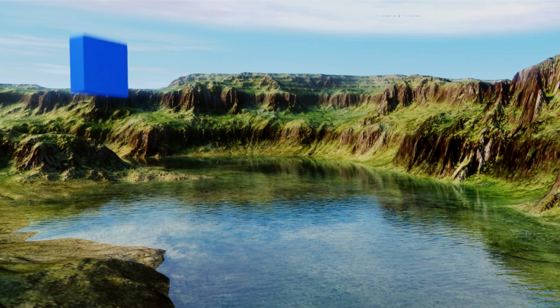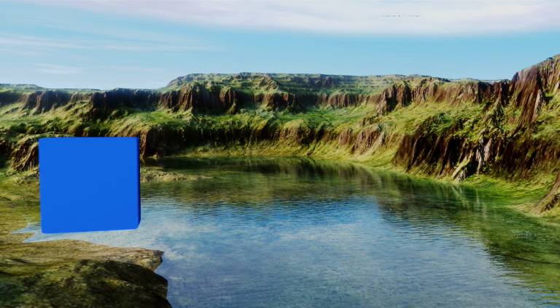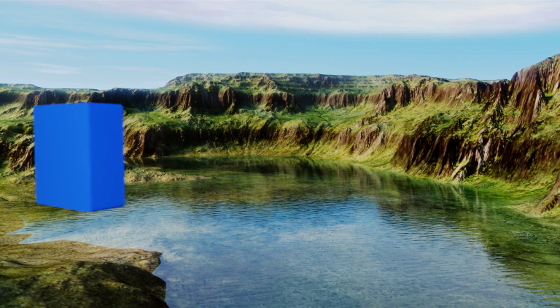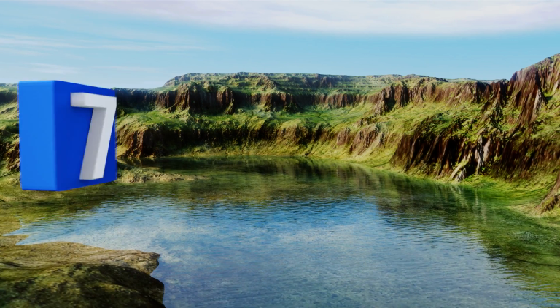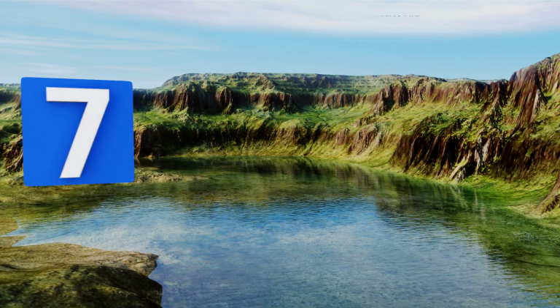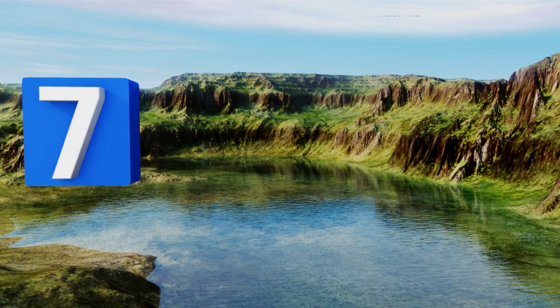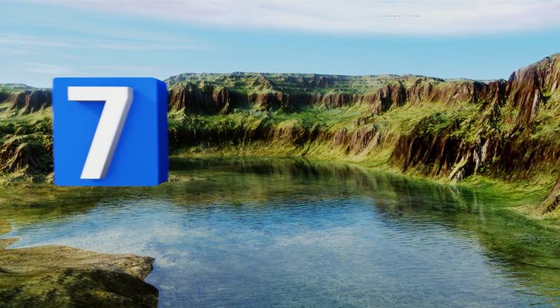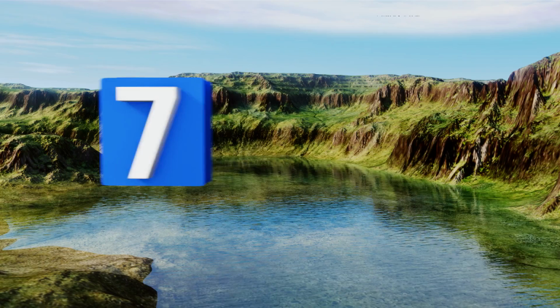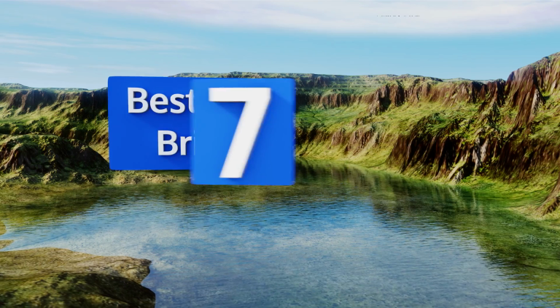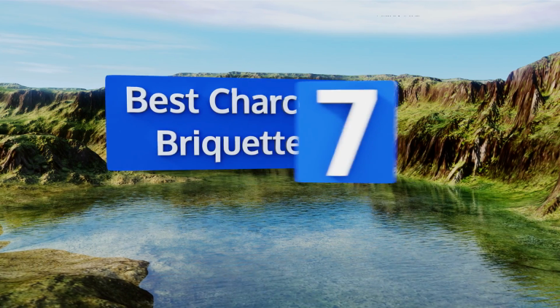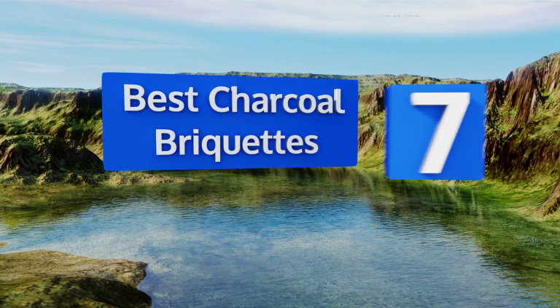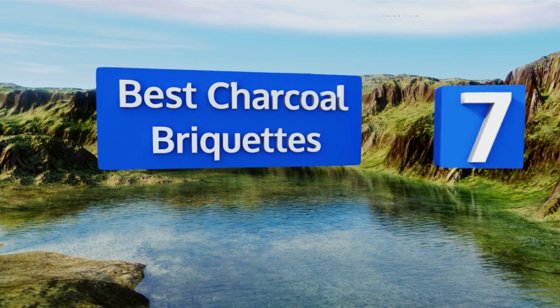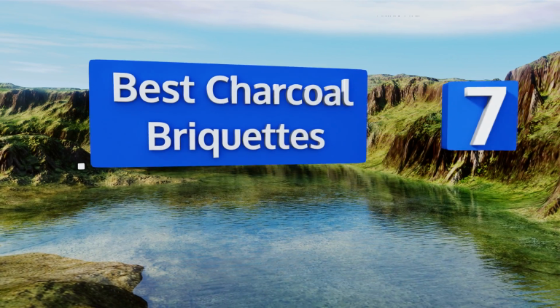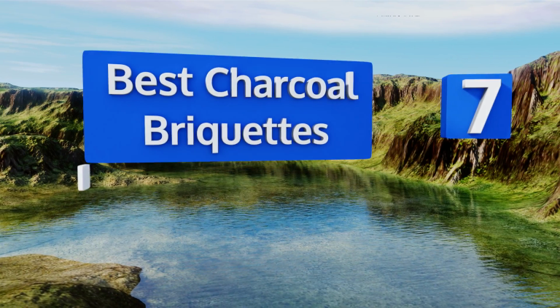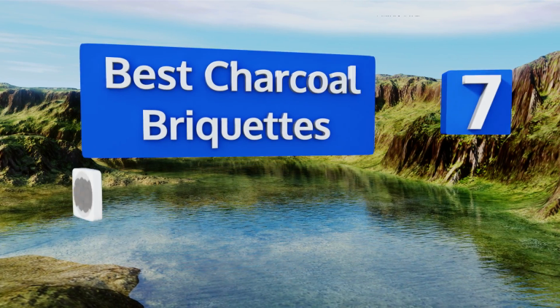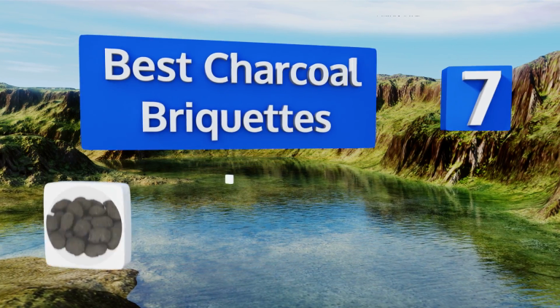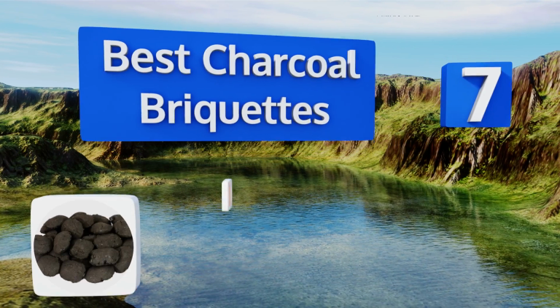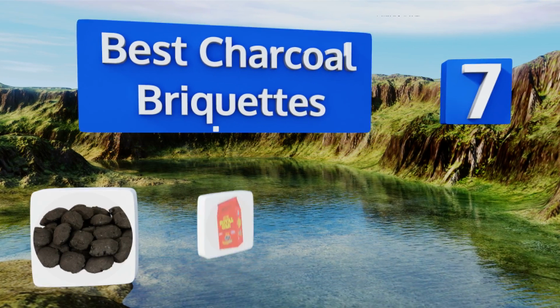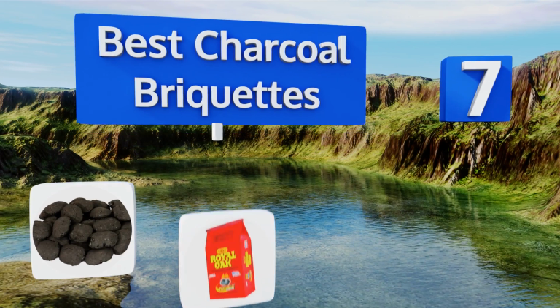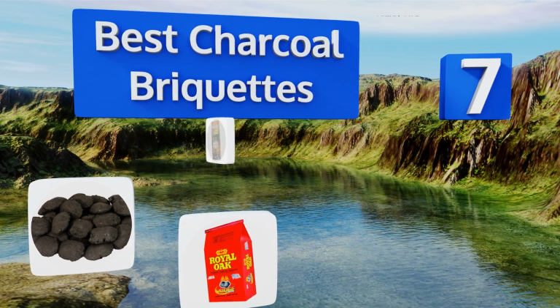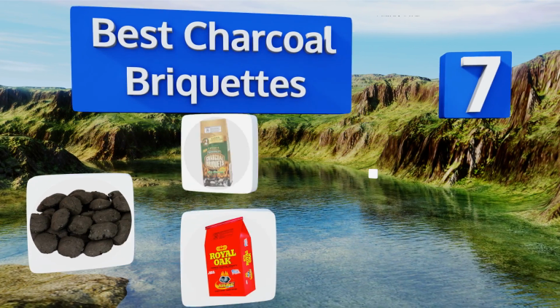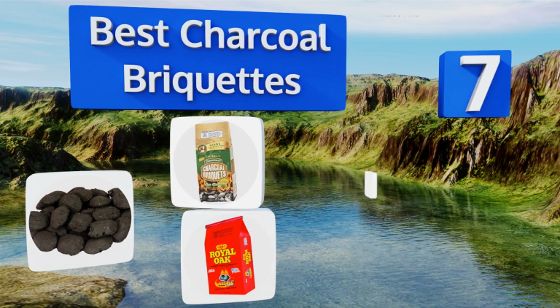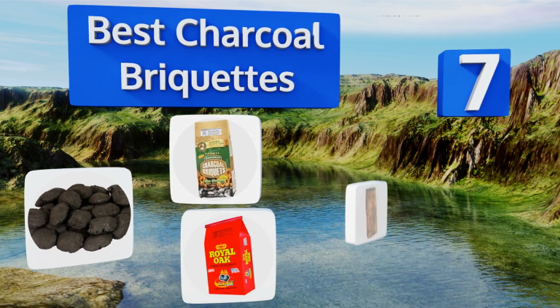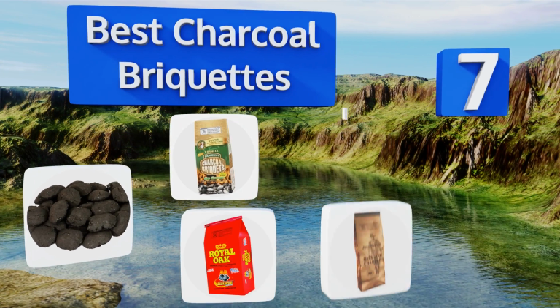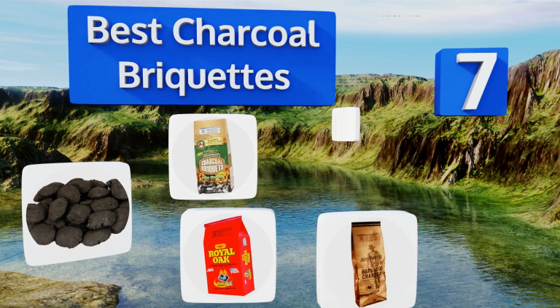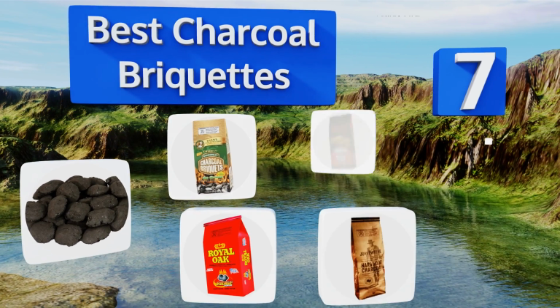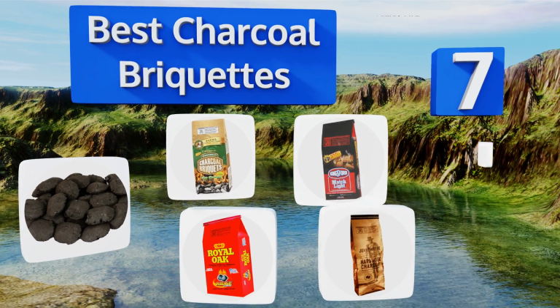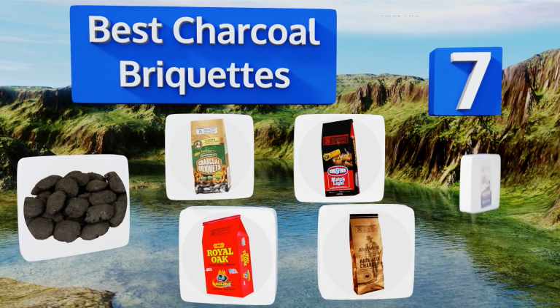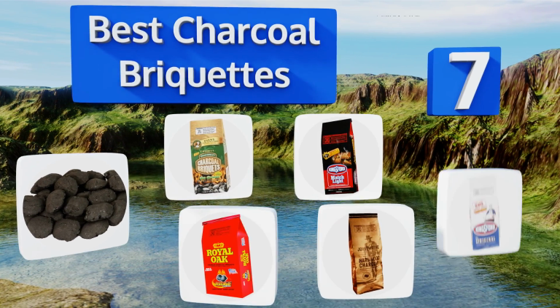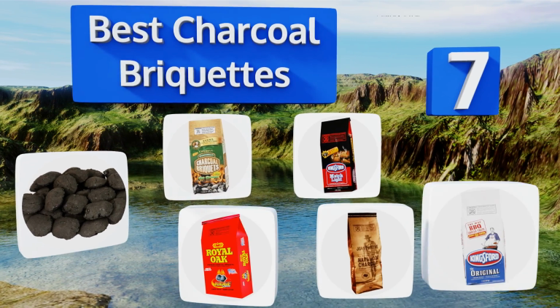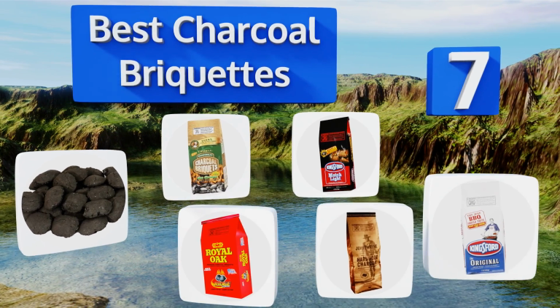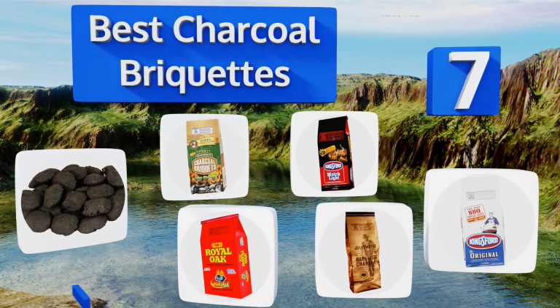EasyVid presents the seven best charcoal briquettes. Let's get started with the list.